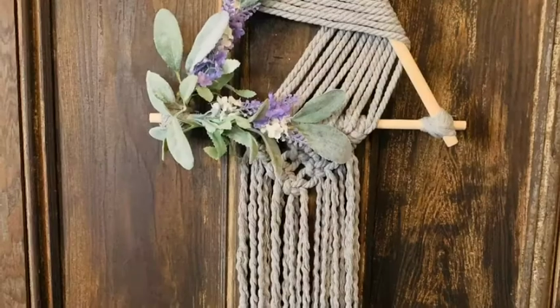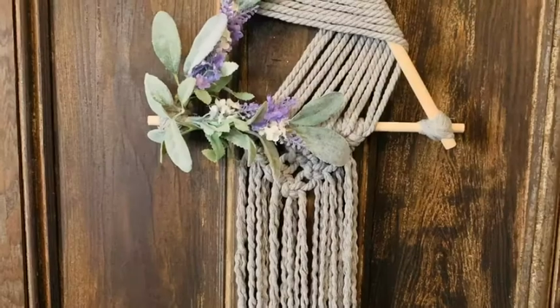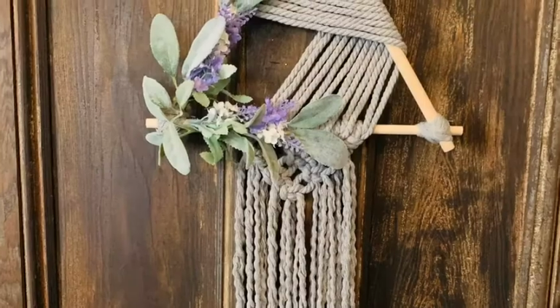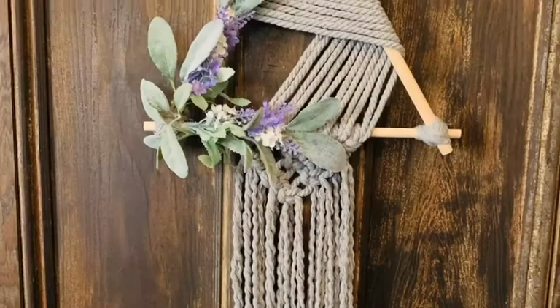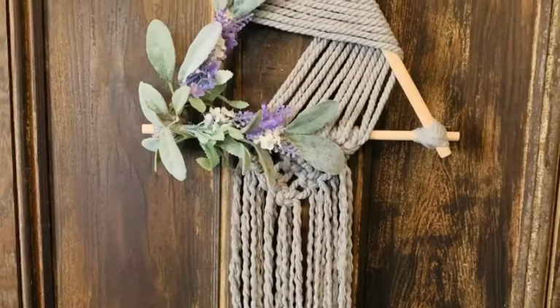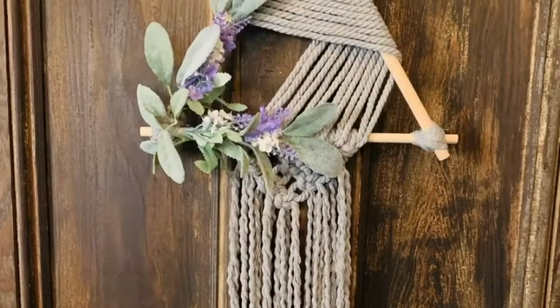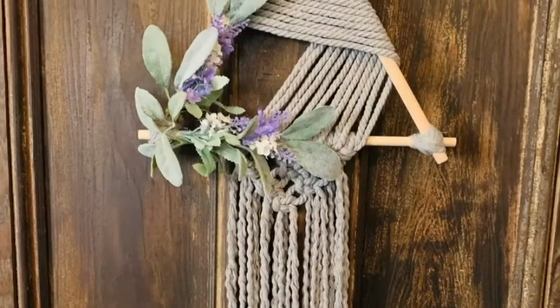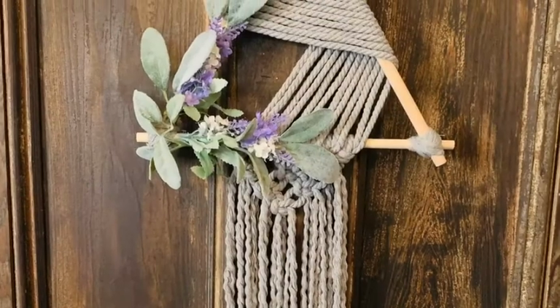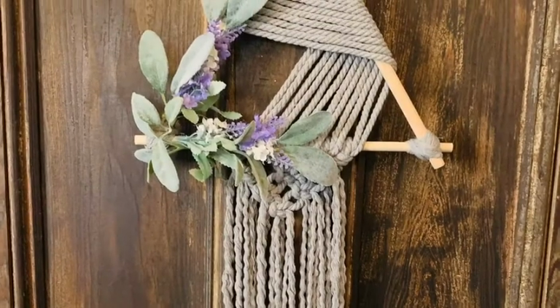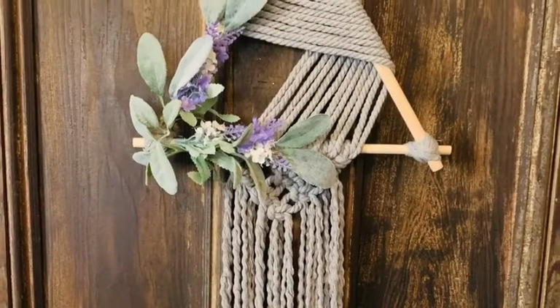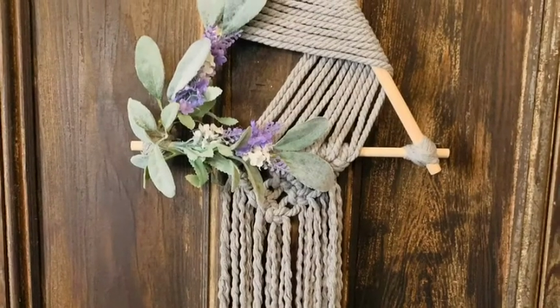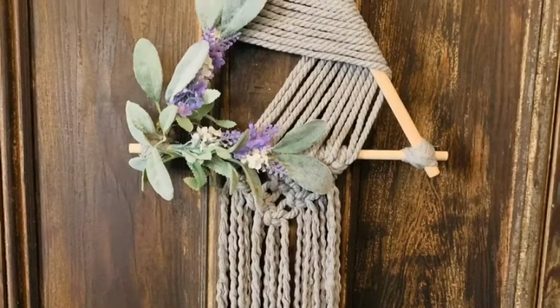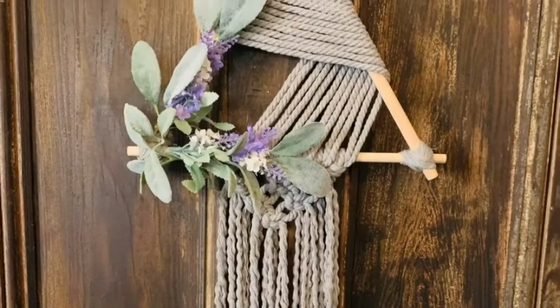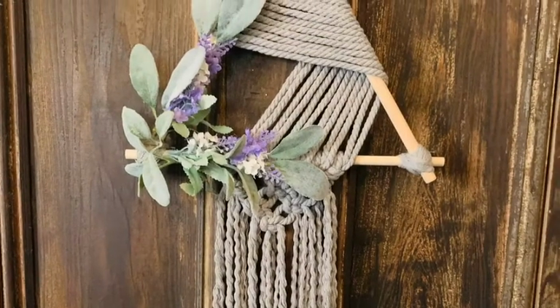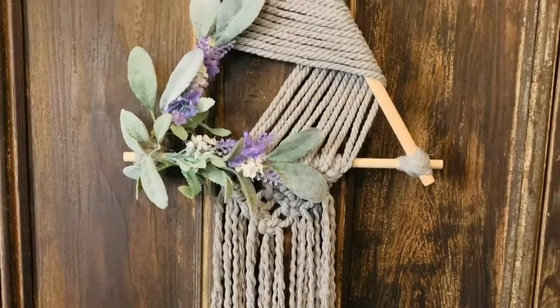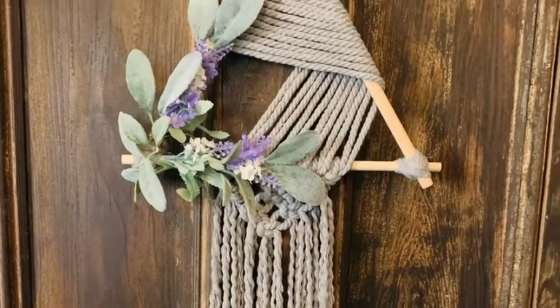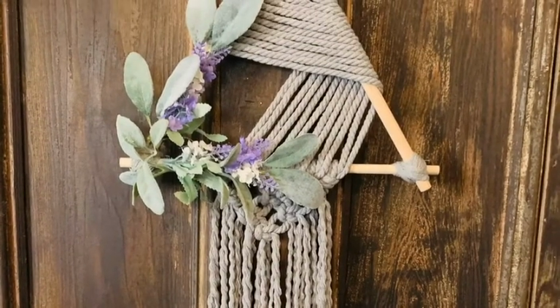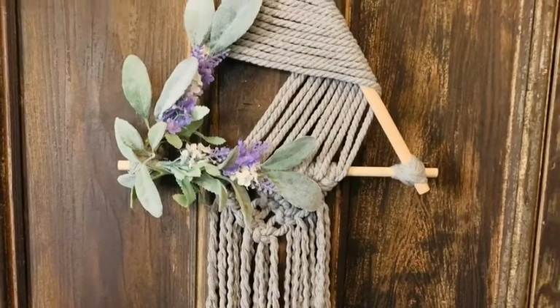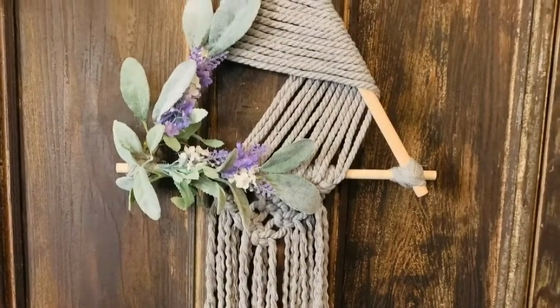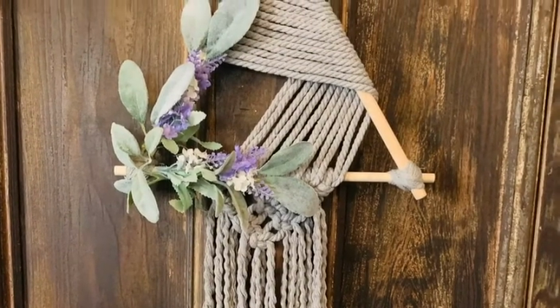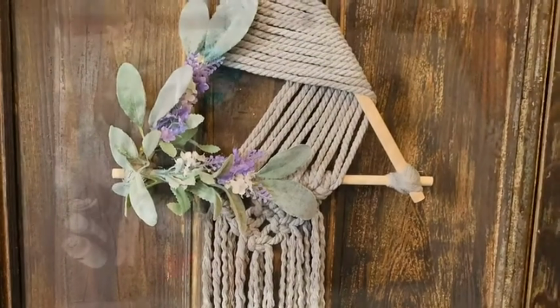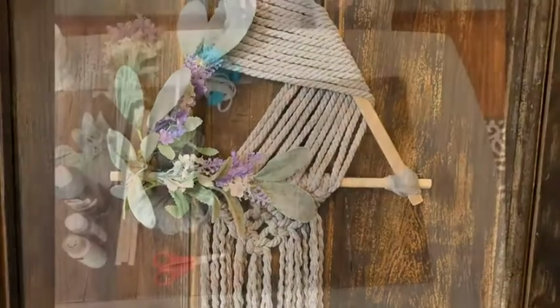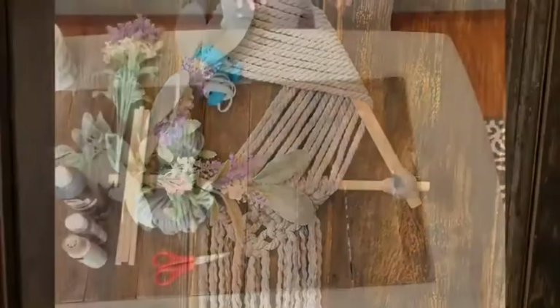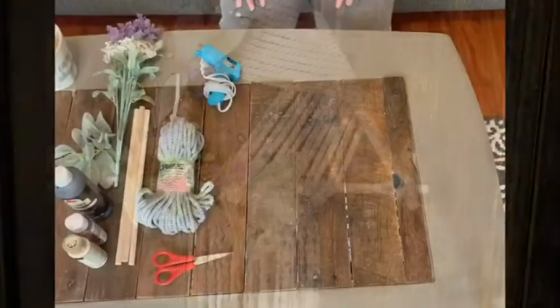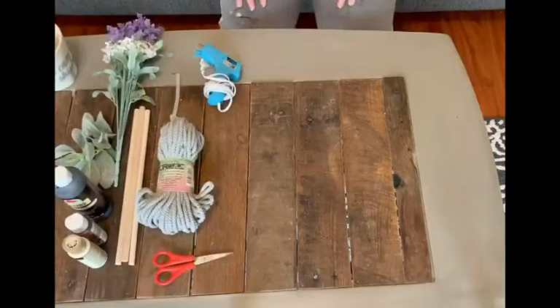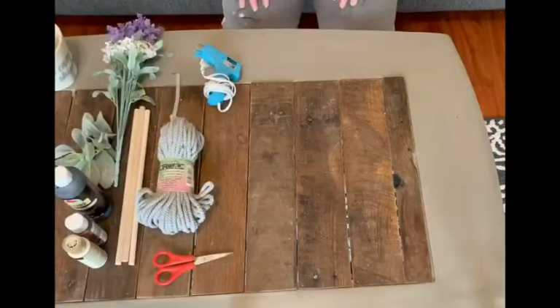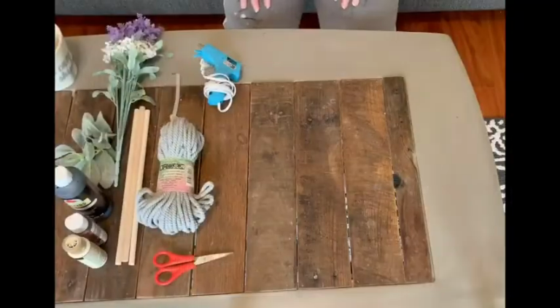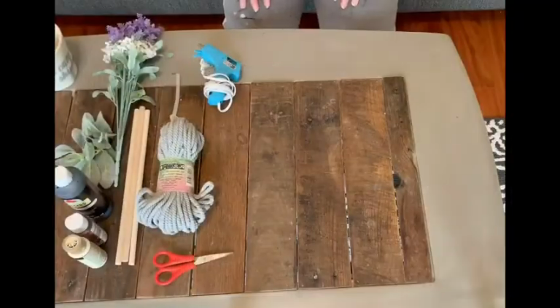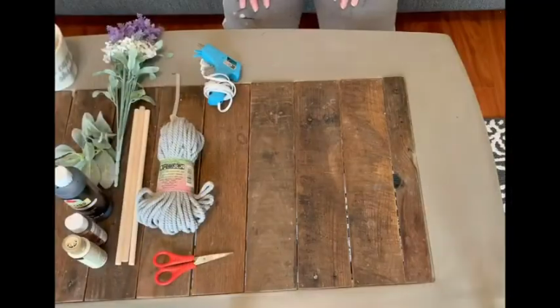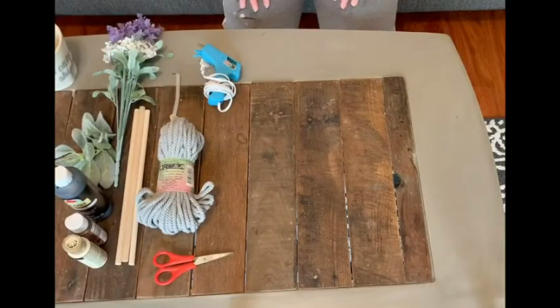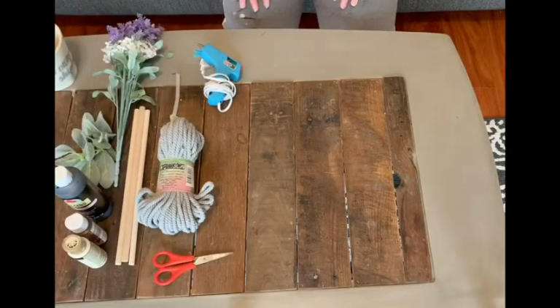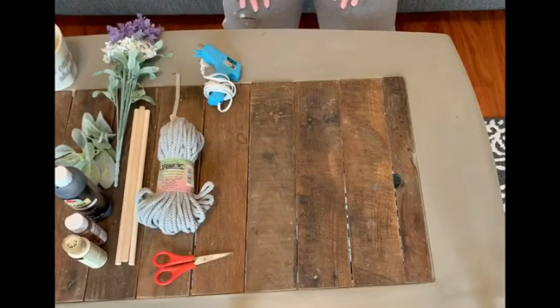Welcome back to another quick craft with the workshop. Today we're going to be making this really cool macrame wall hanging with wooden dowels.